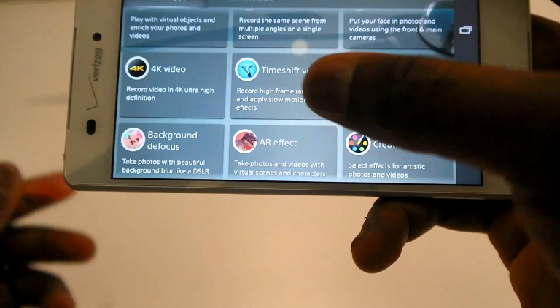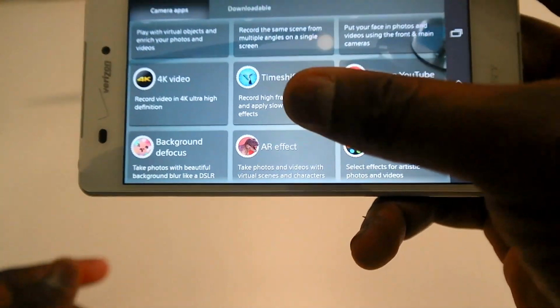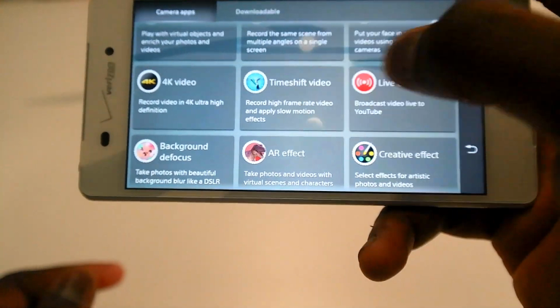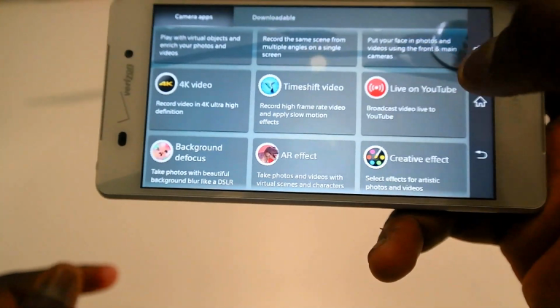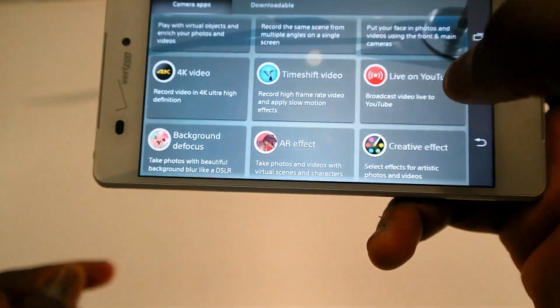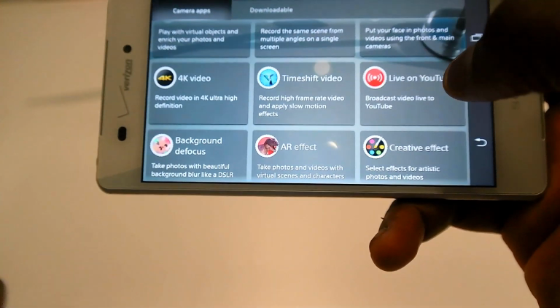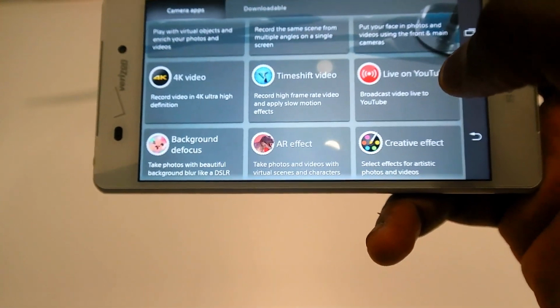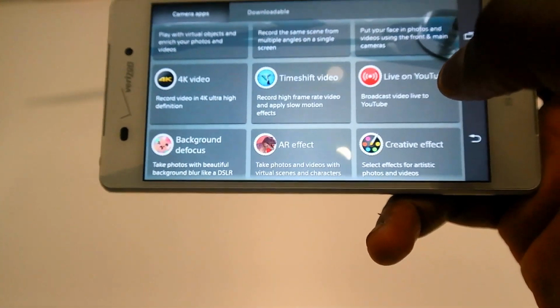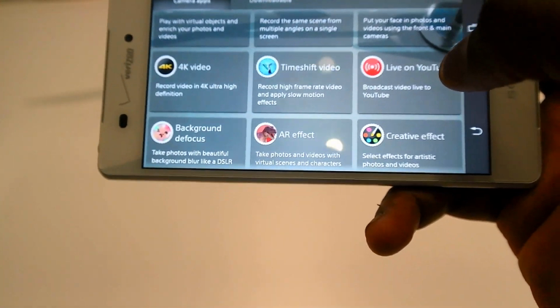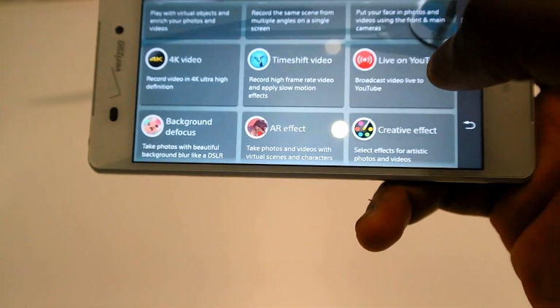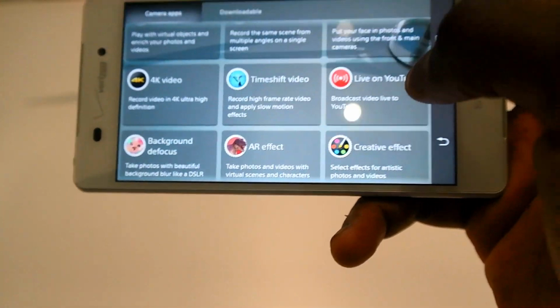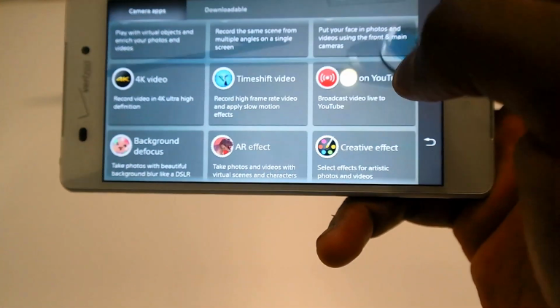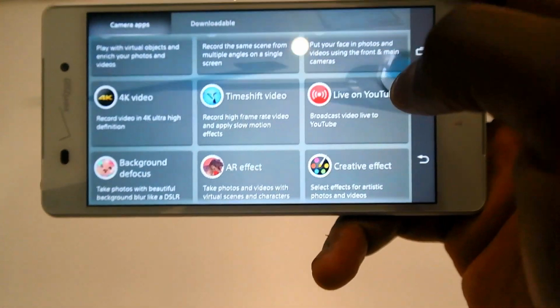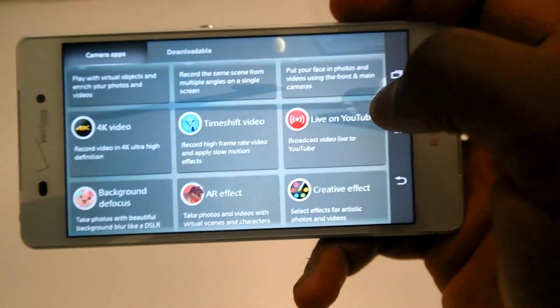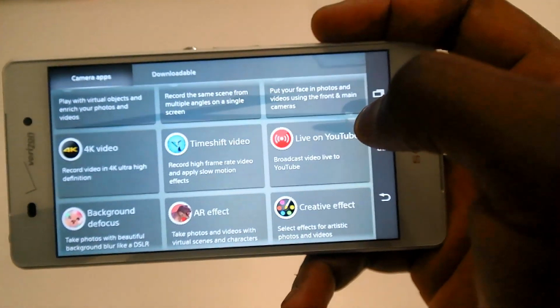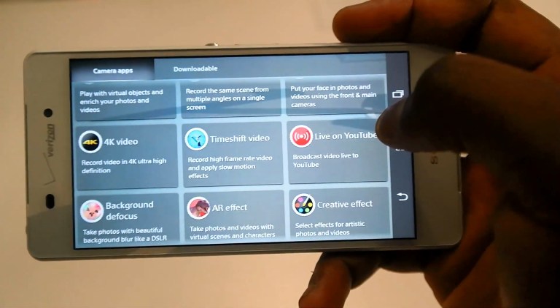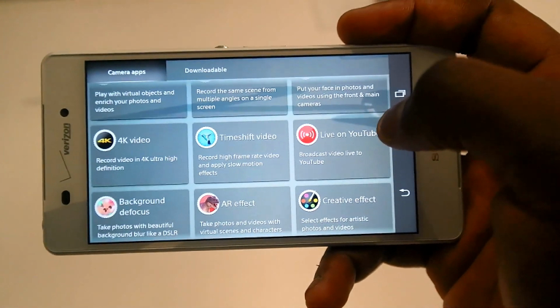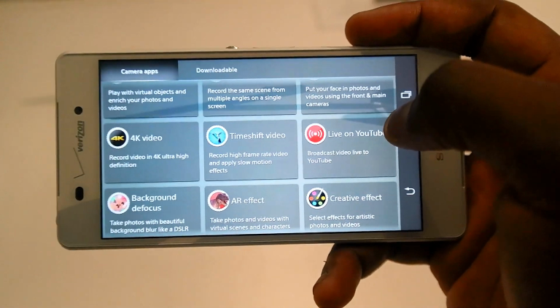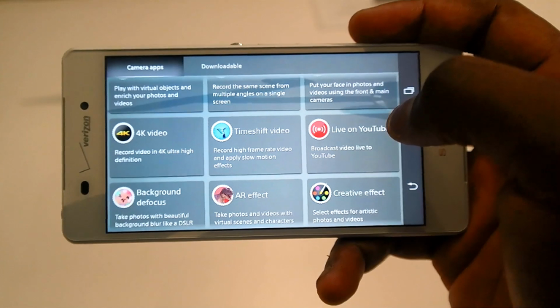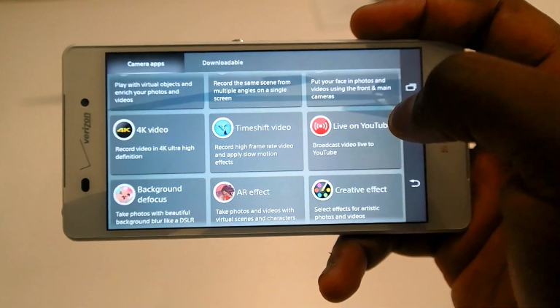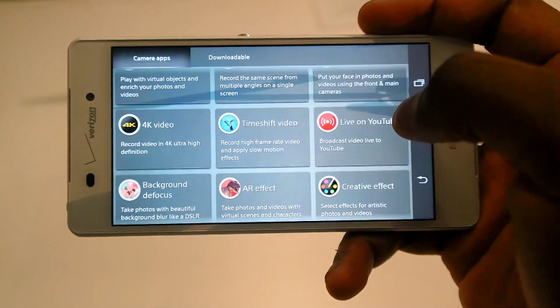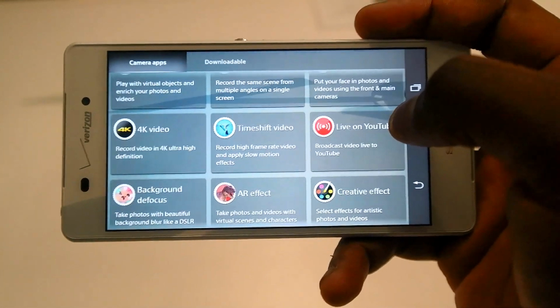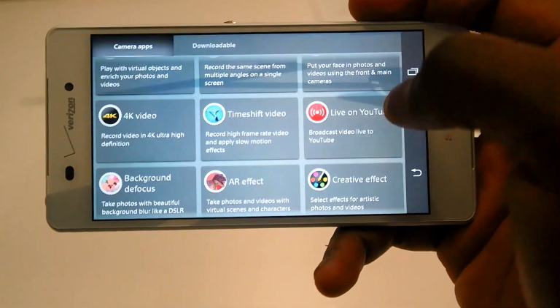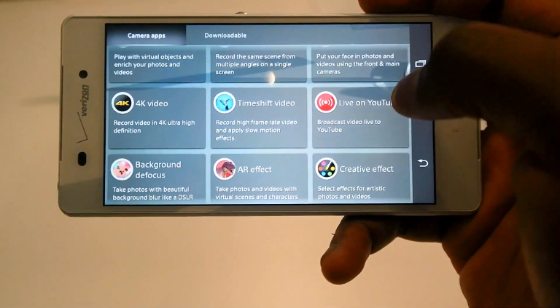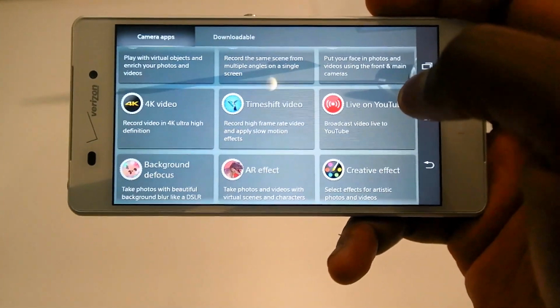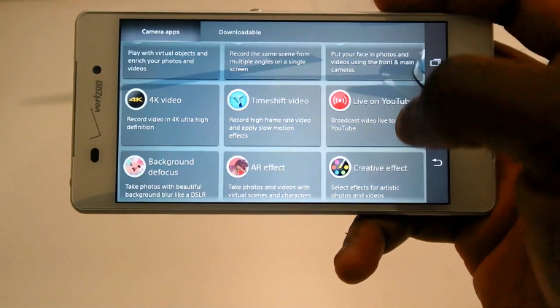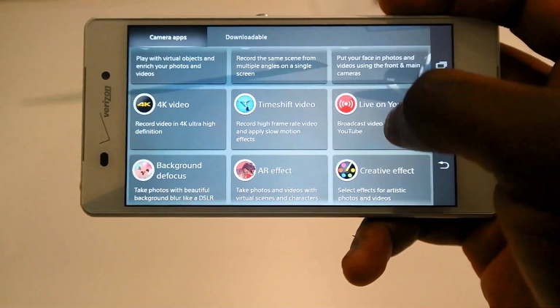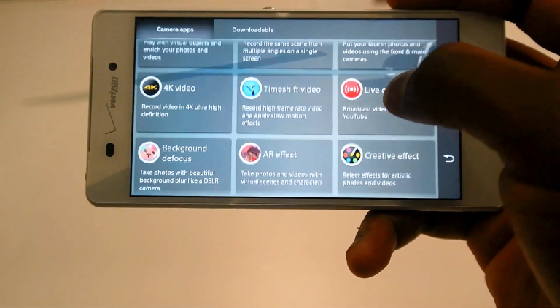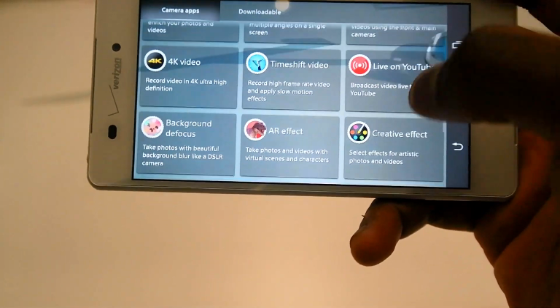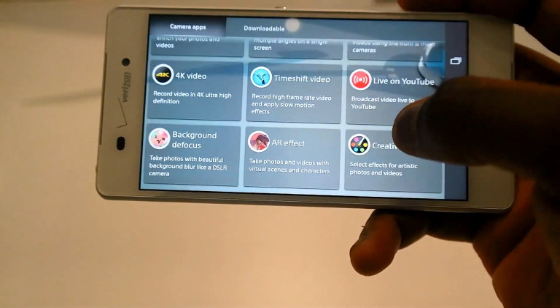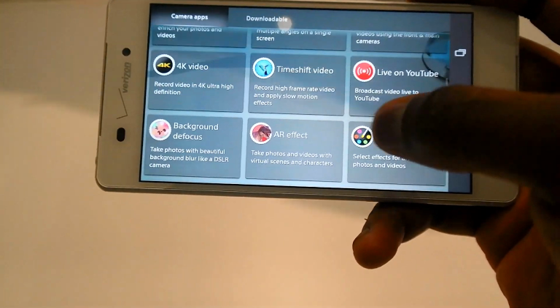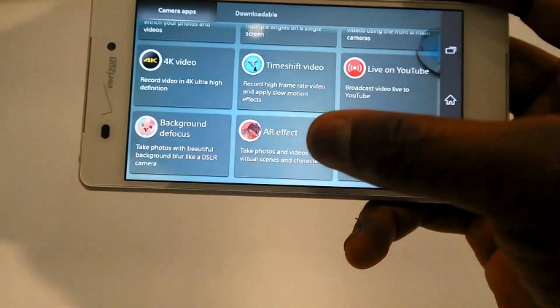You can do a live YouTube video for up to 15 minutes with it. You've also got background defocus and AR effects.